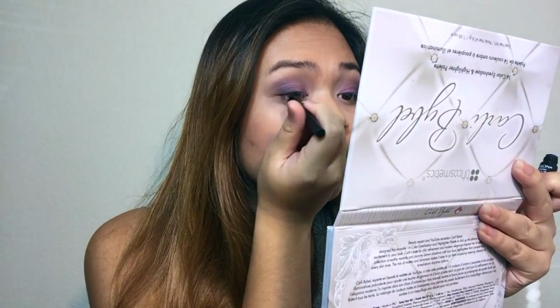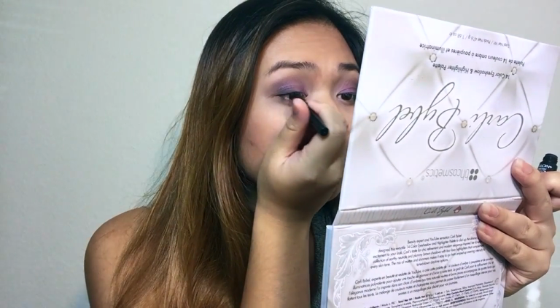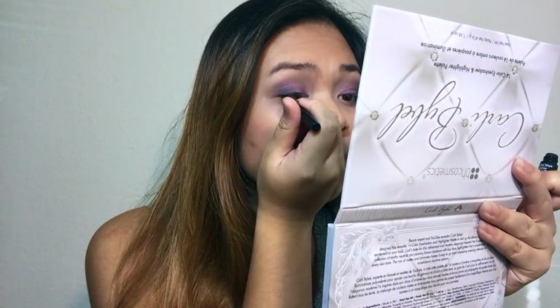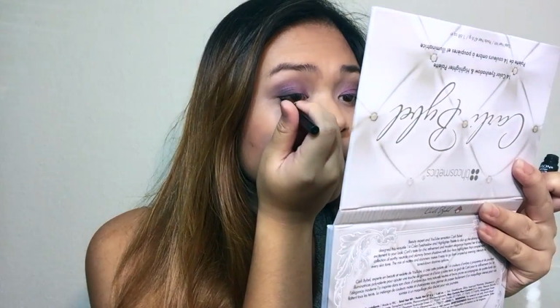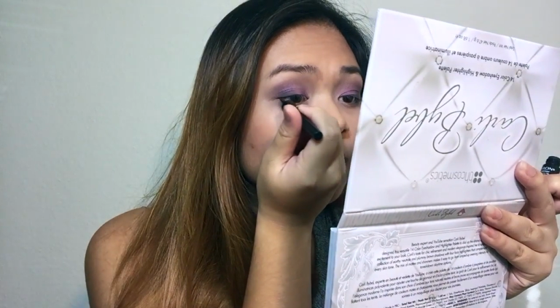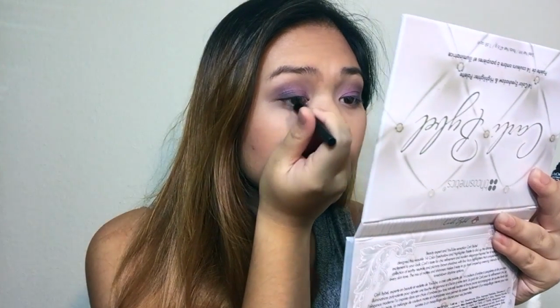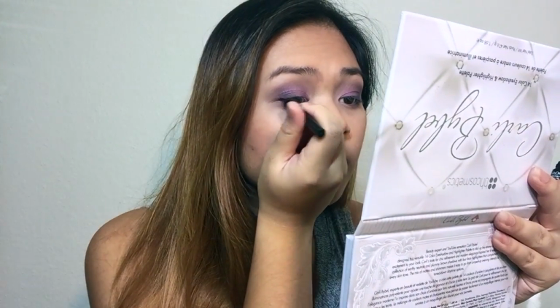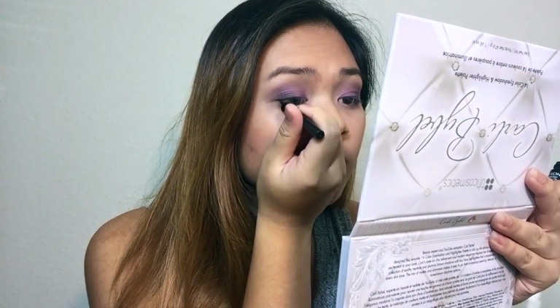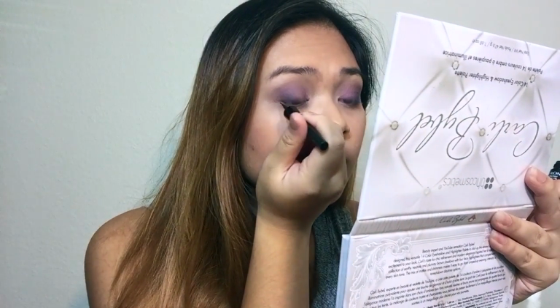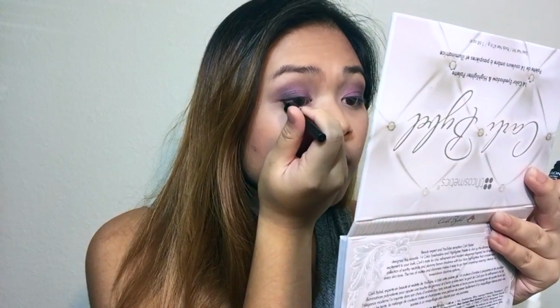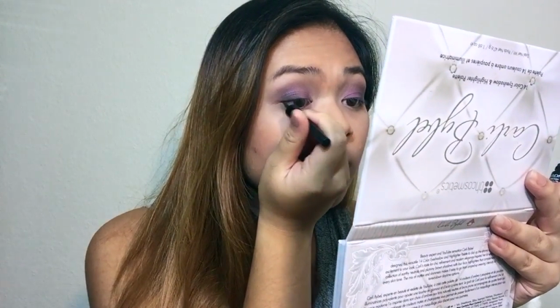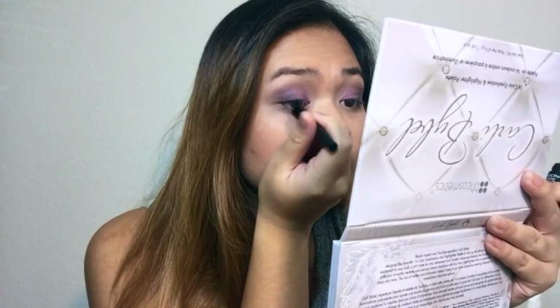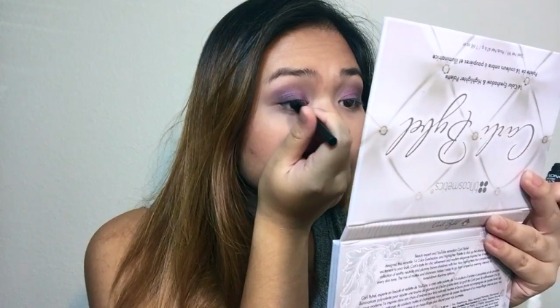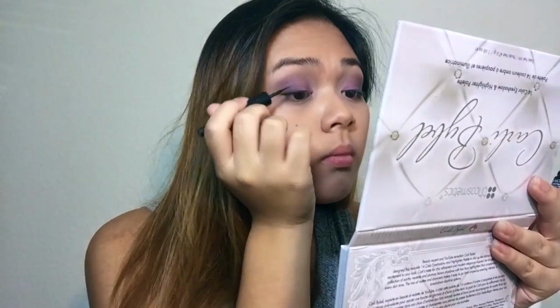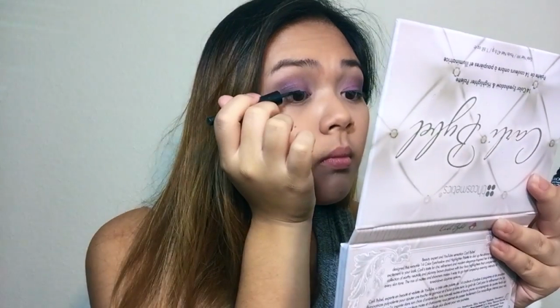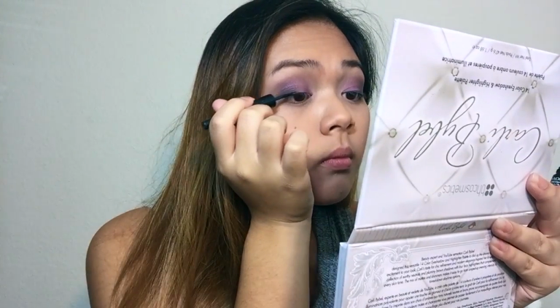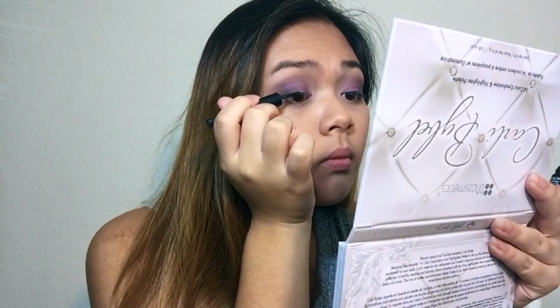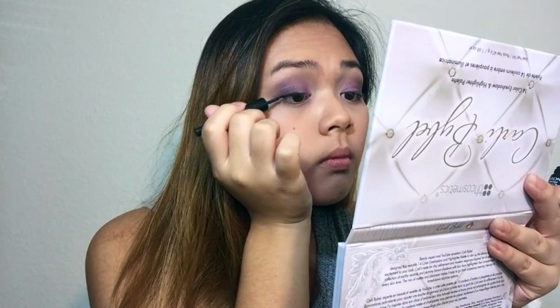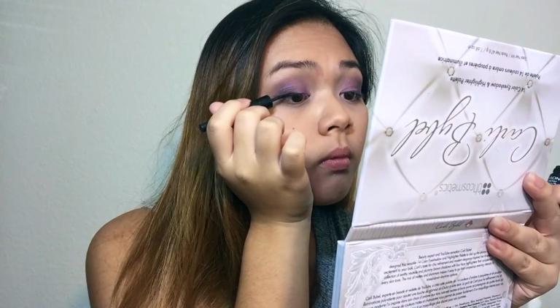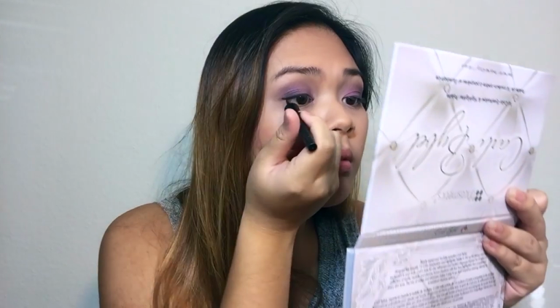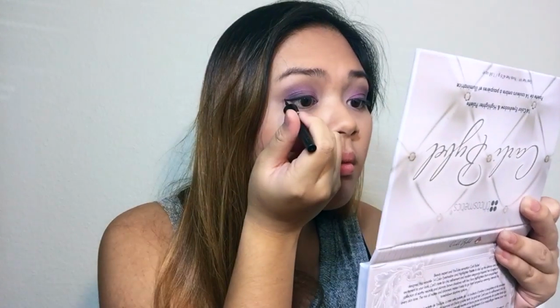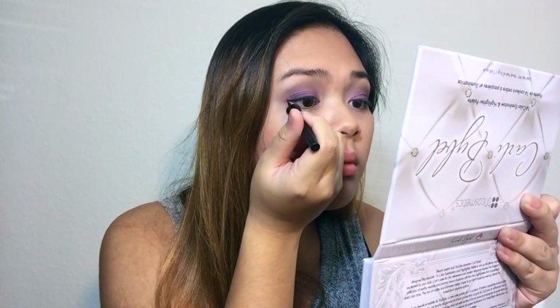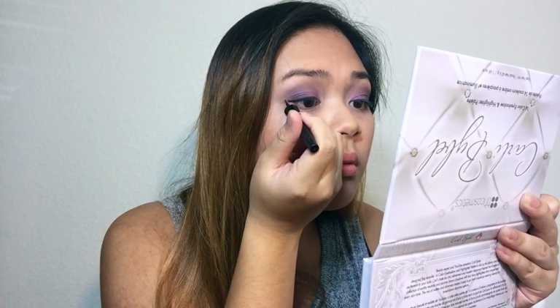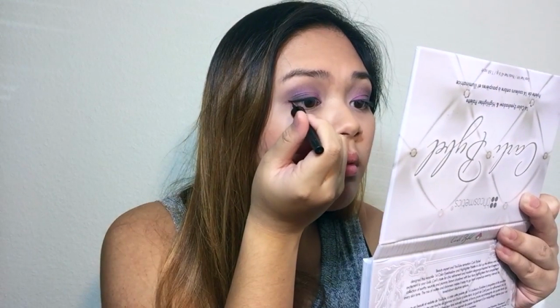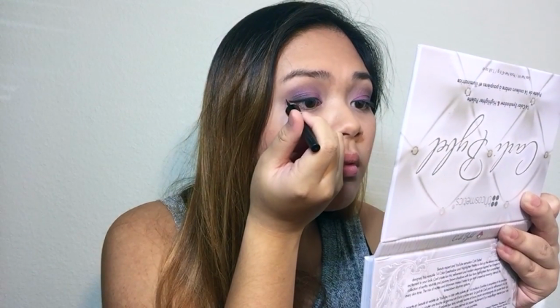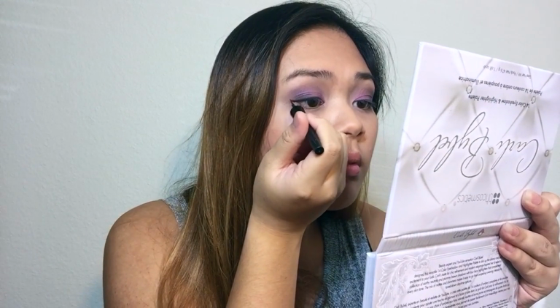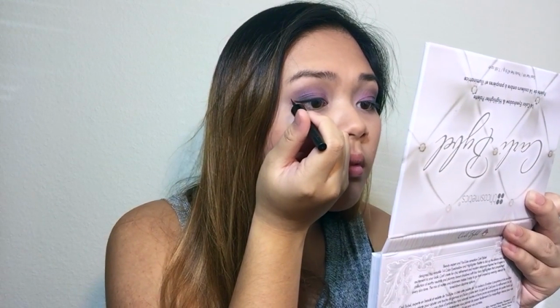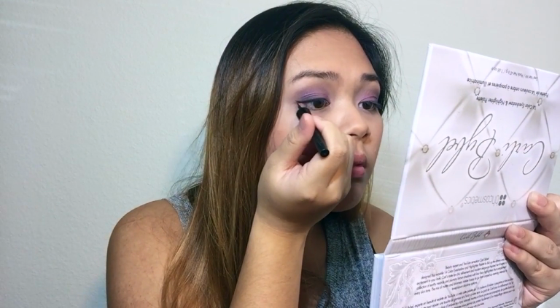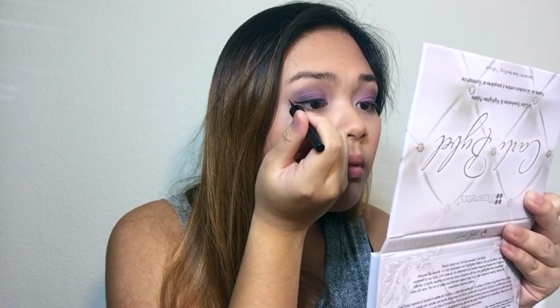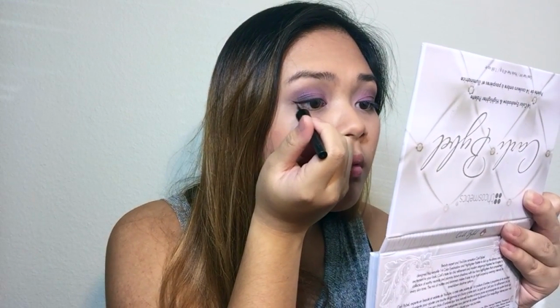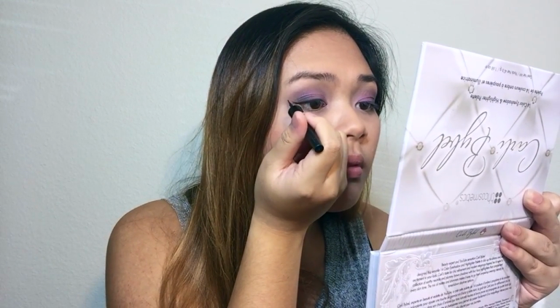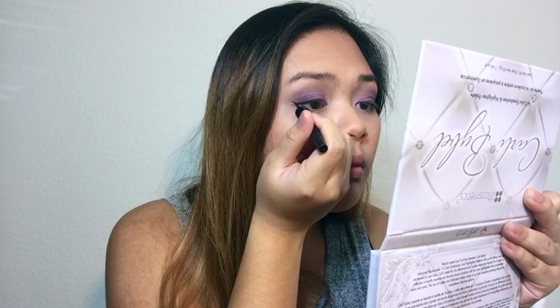So now I'm using my Revlon Colorstay liquid liner in the color Blackout and just giving myself a wing.